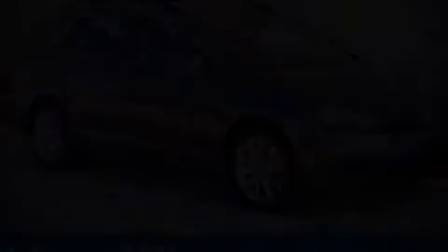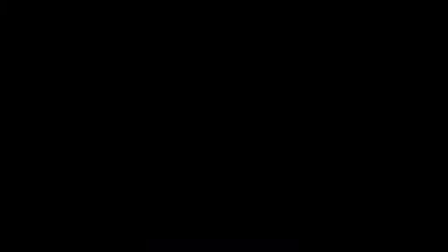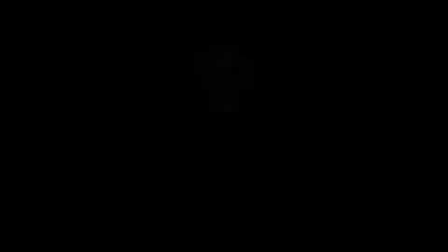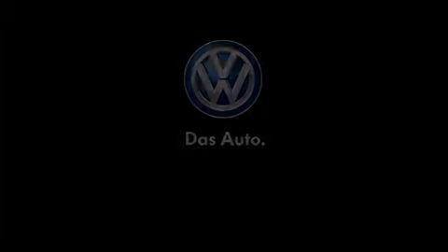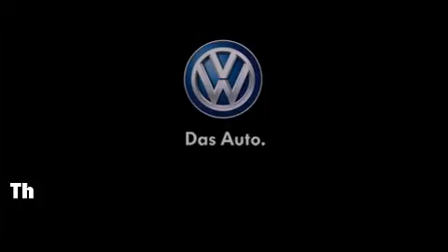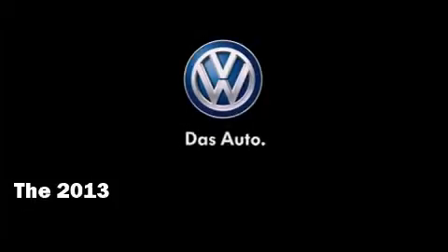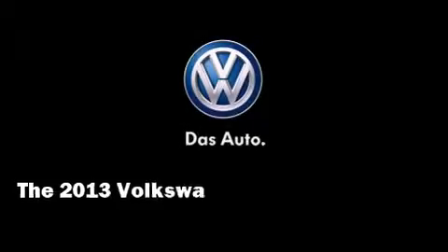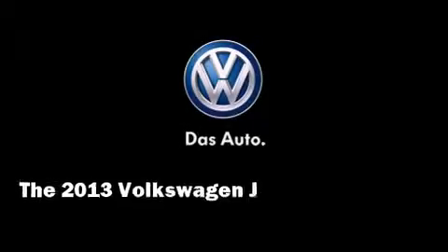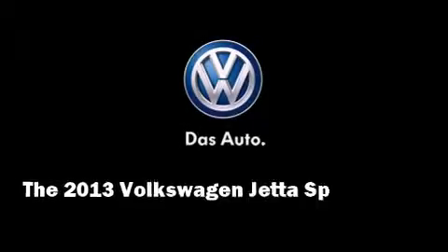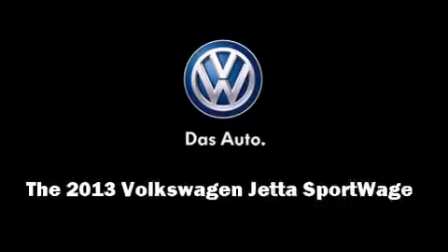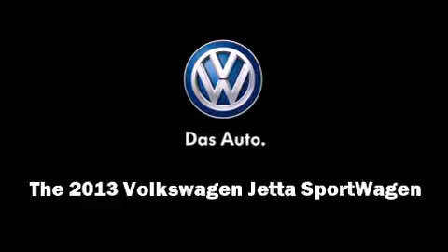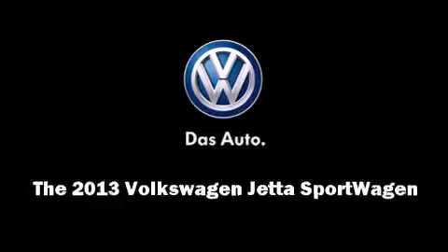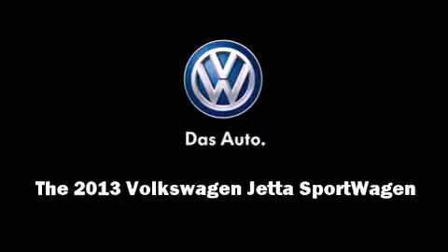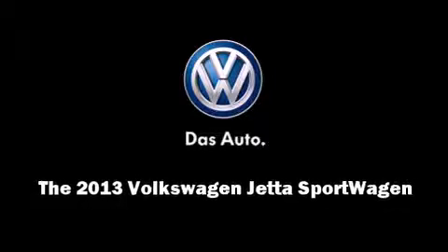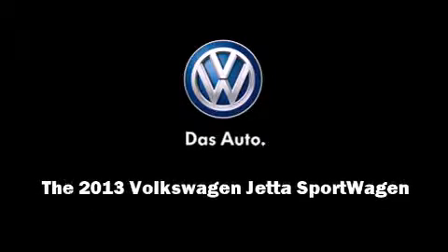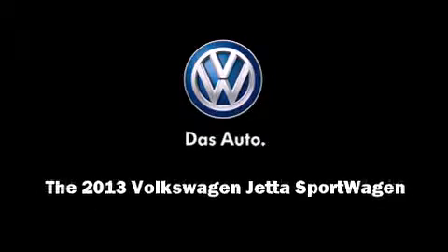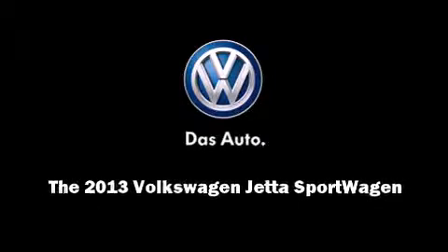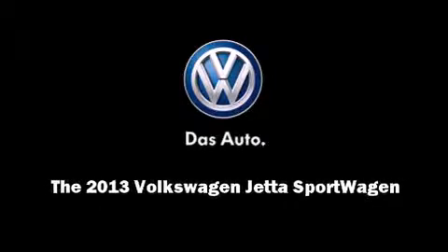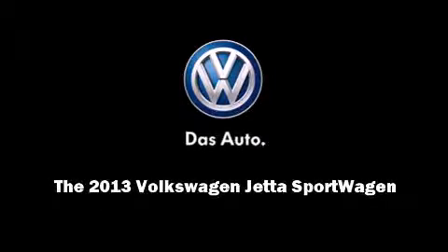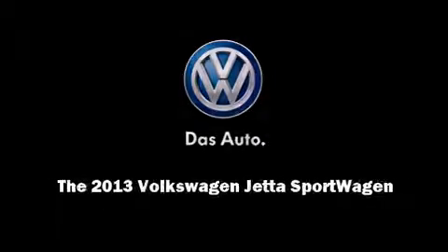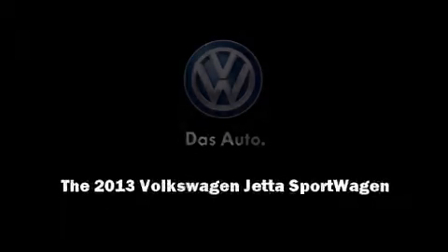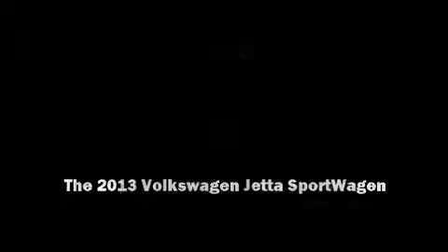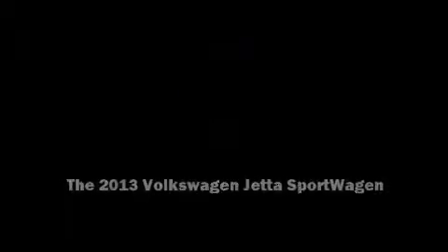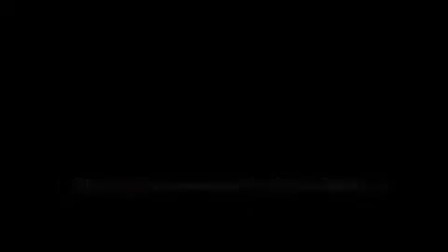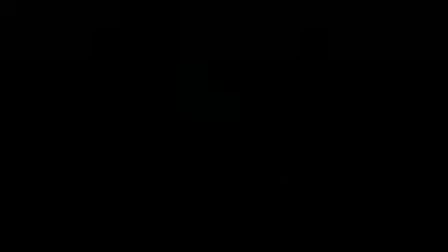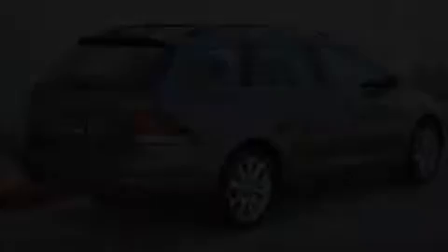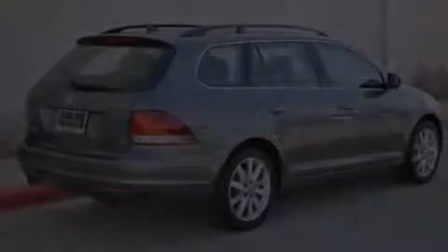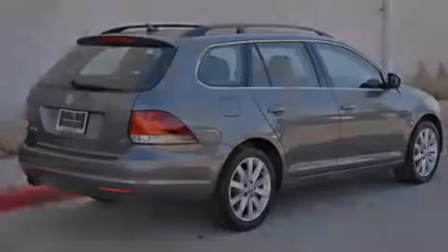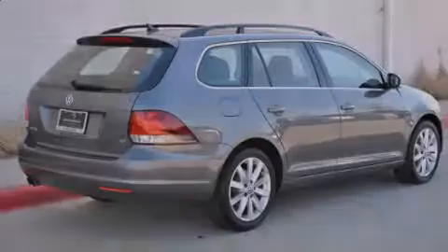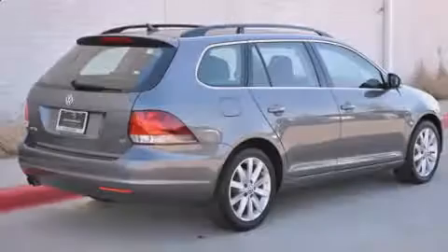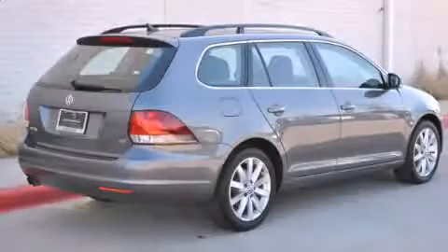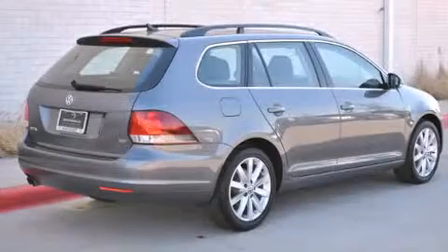This four-door, five-passenger wagon offers the features and options for which you've been searching.